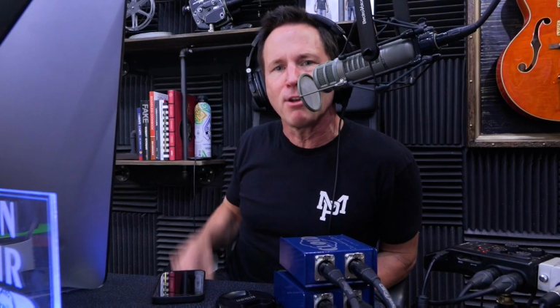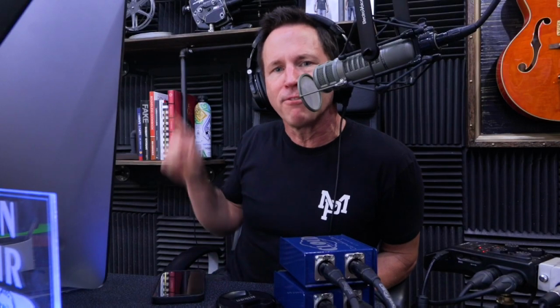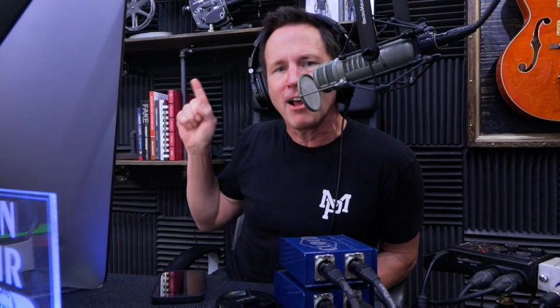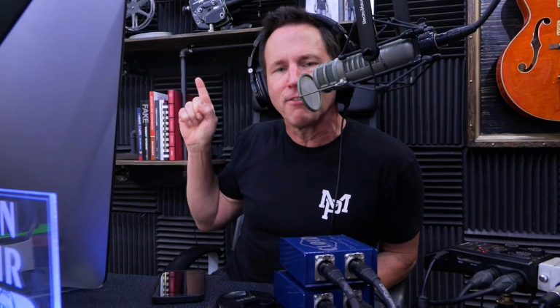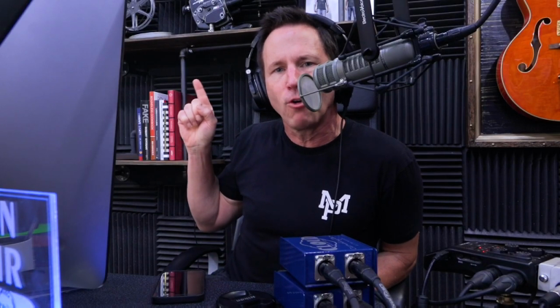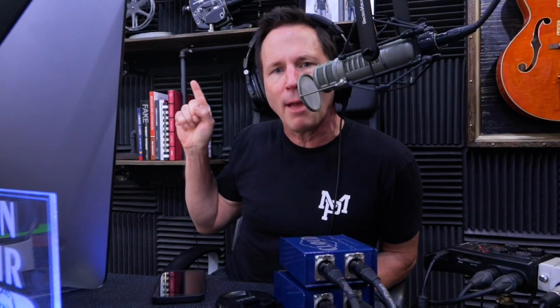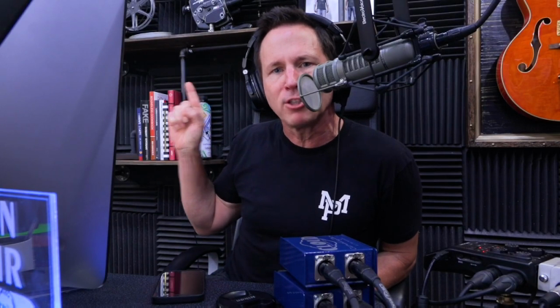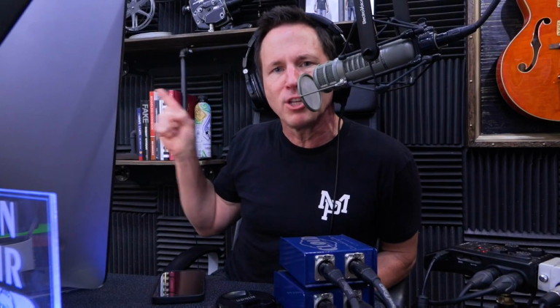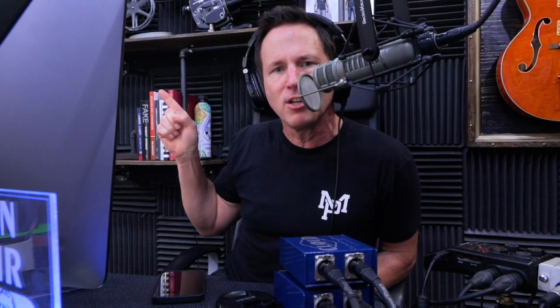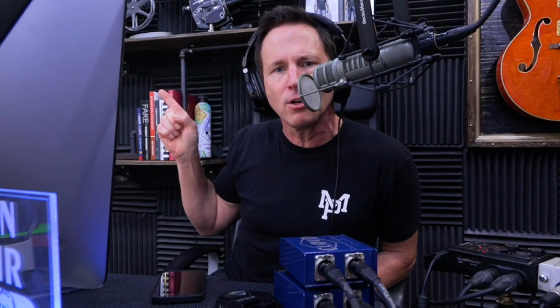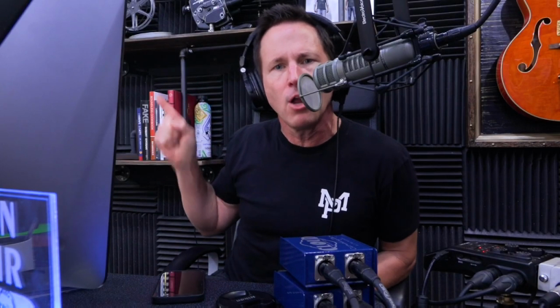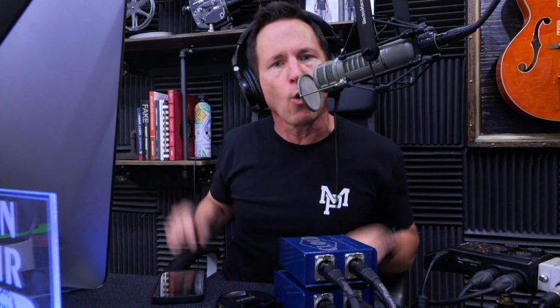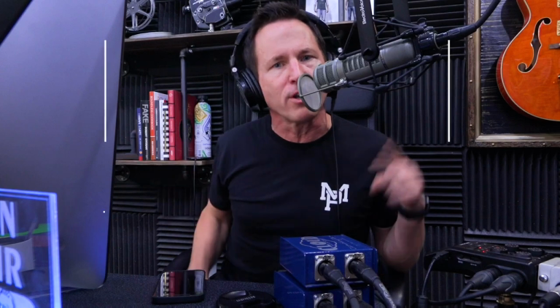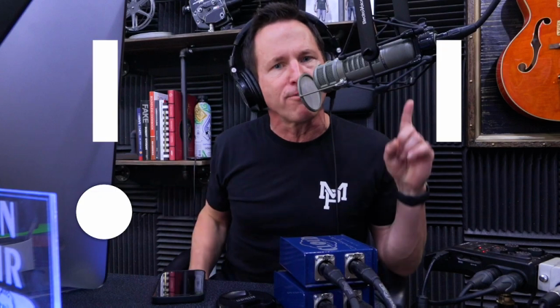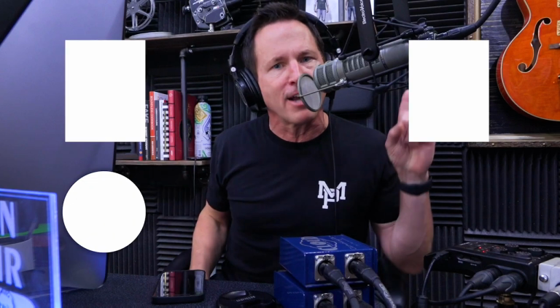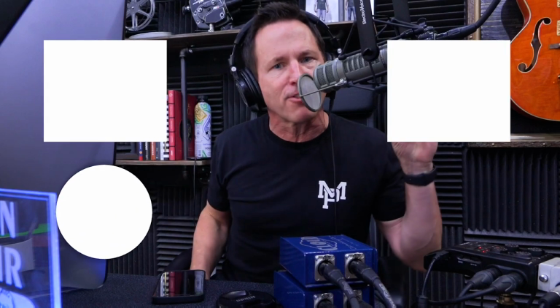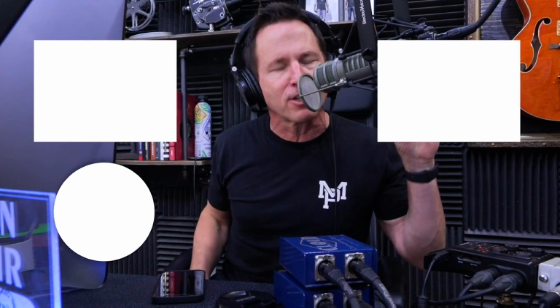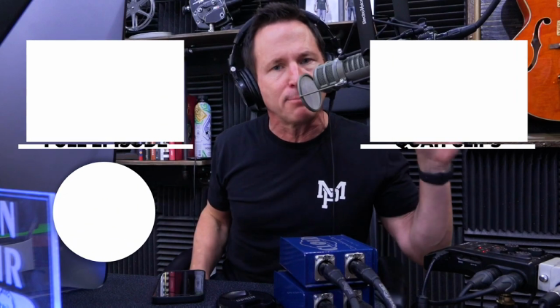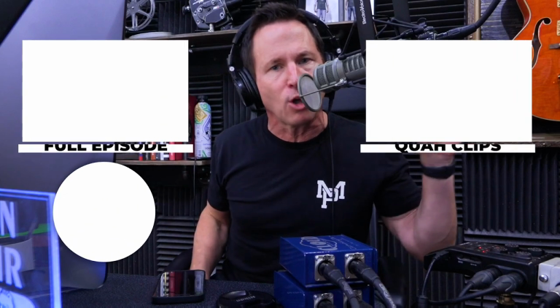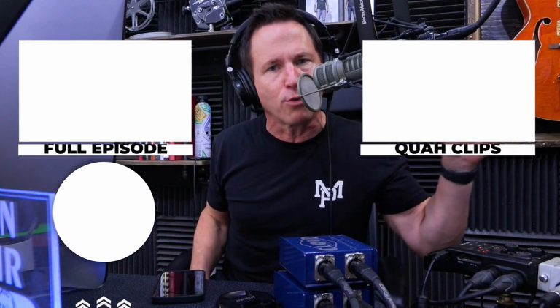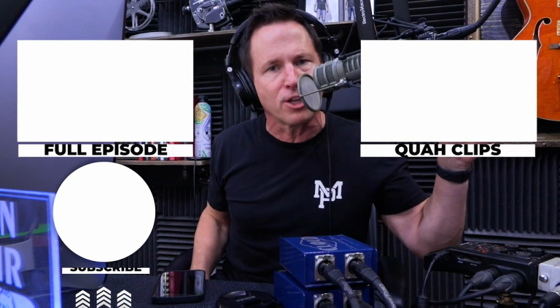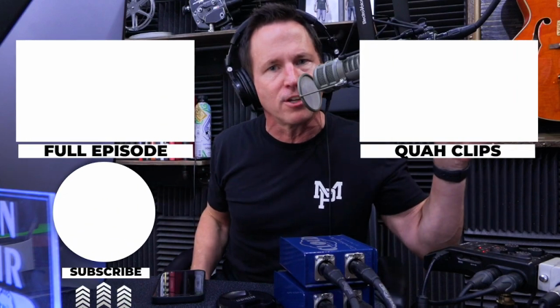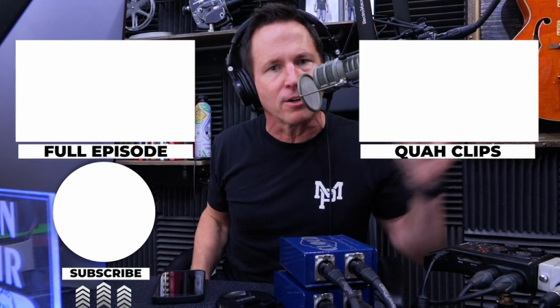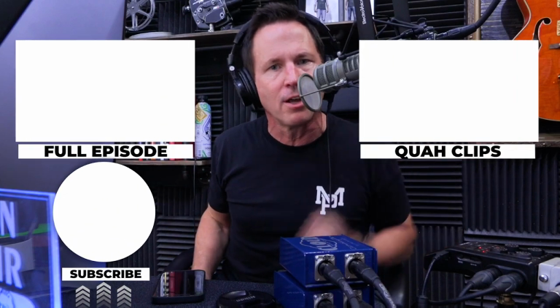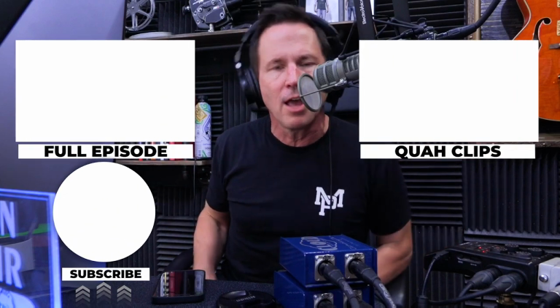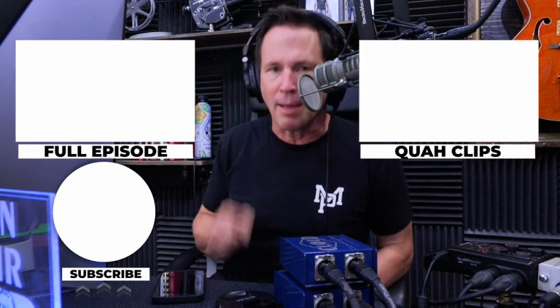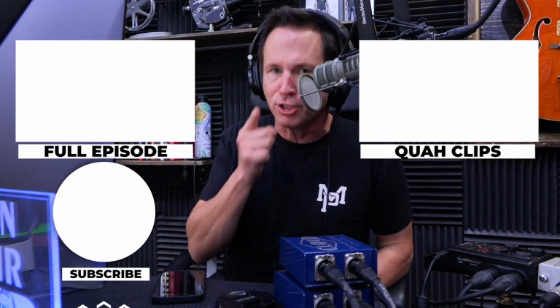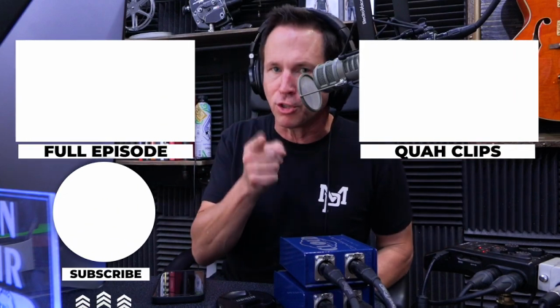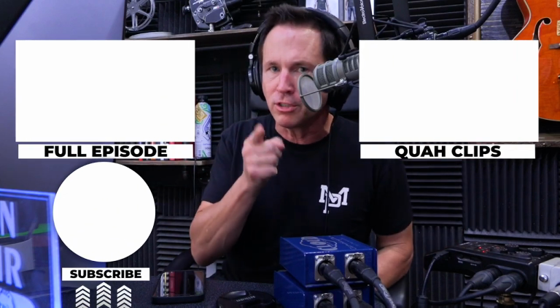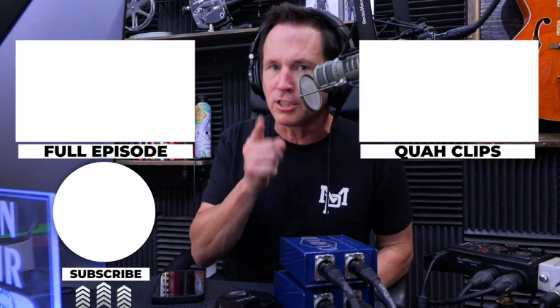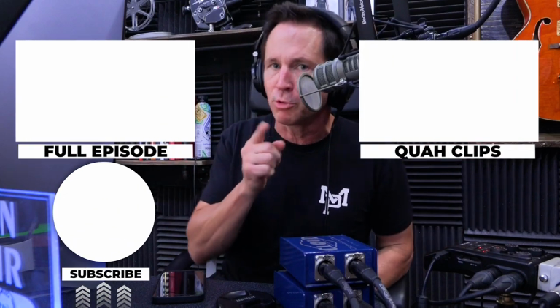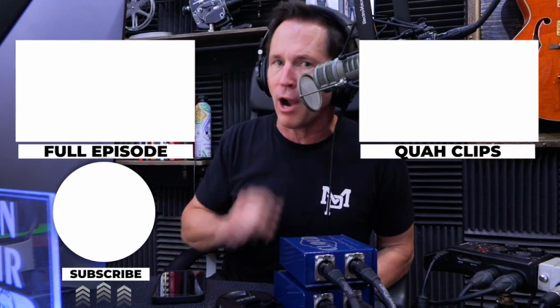If you enjoyed that clip, you can find the full episode here, or find other clips over here. Be sure to subscribe.